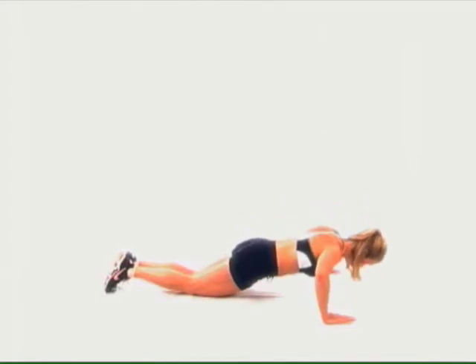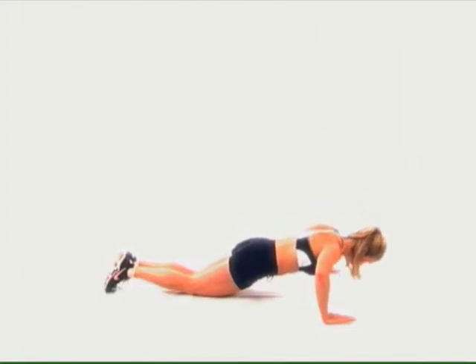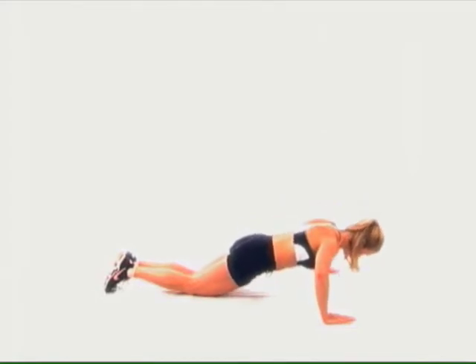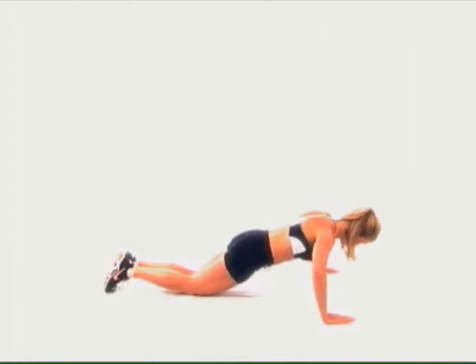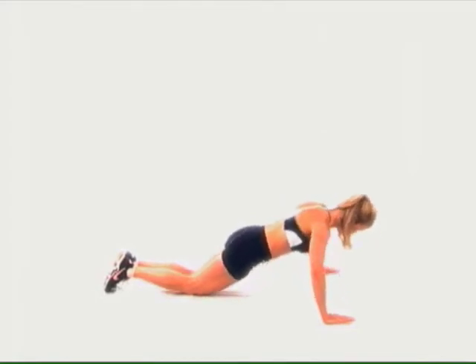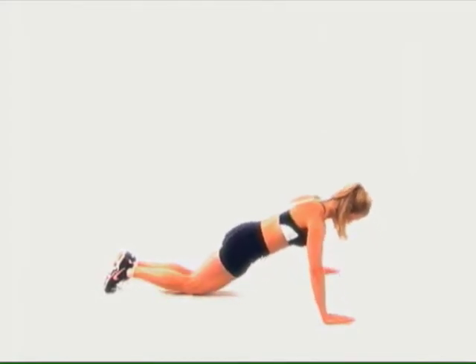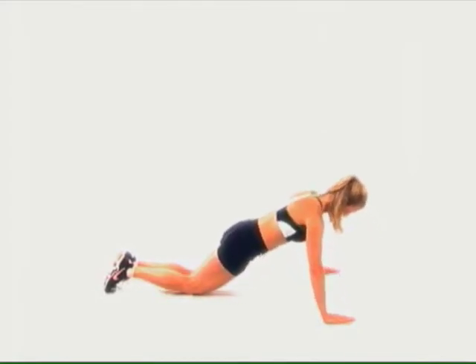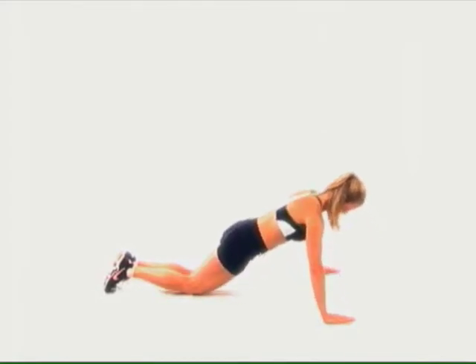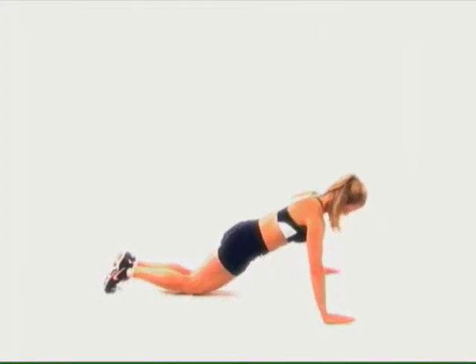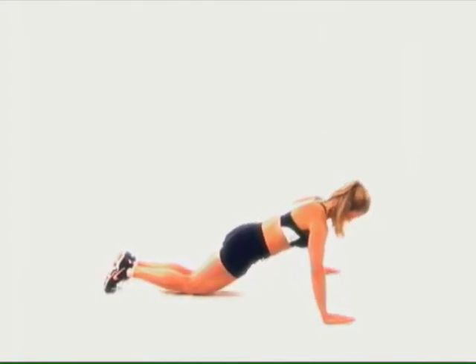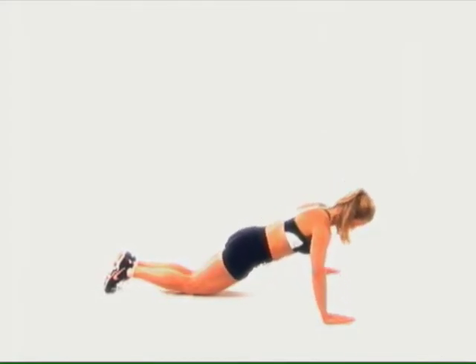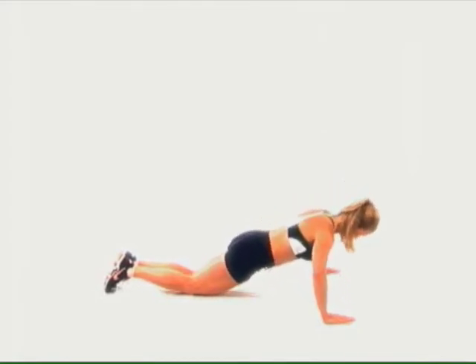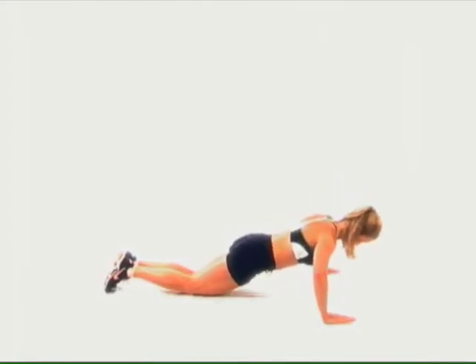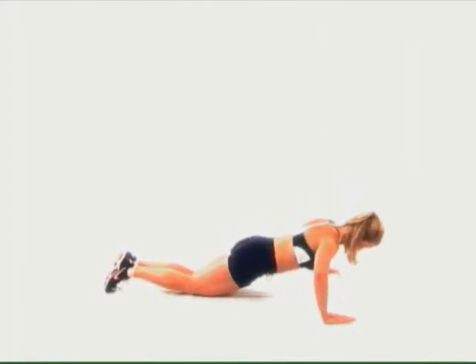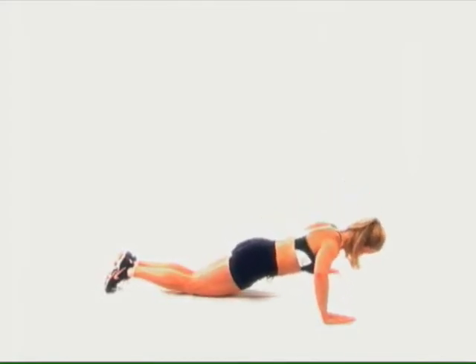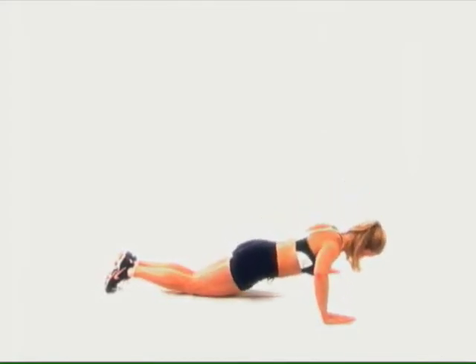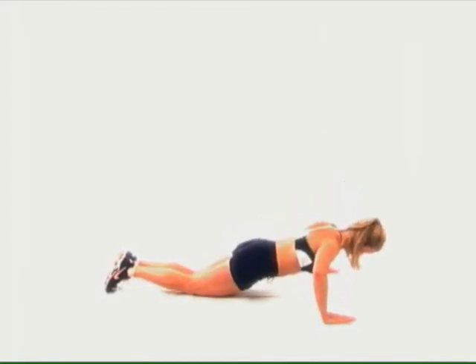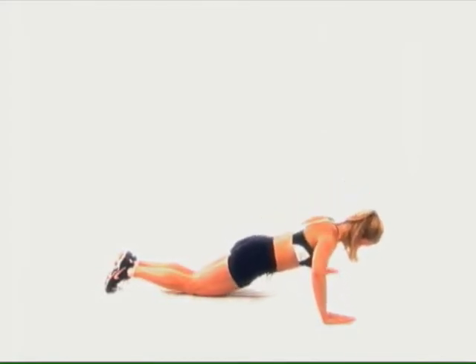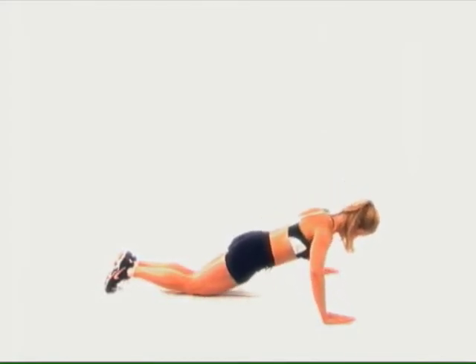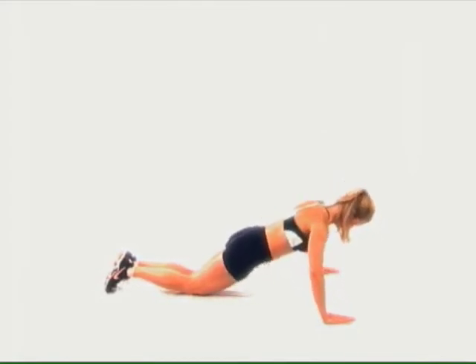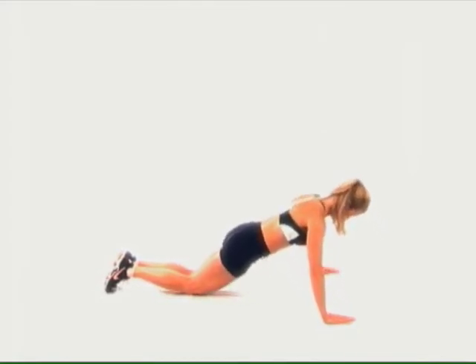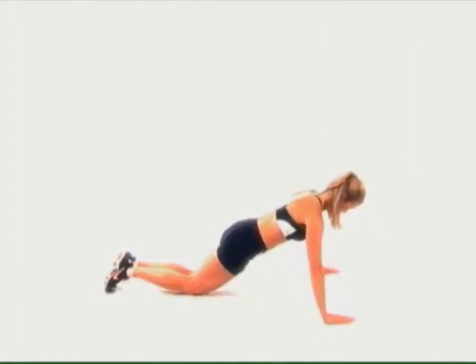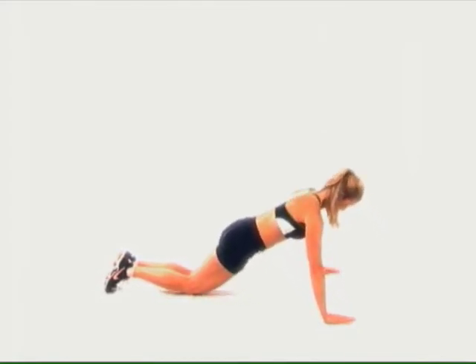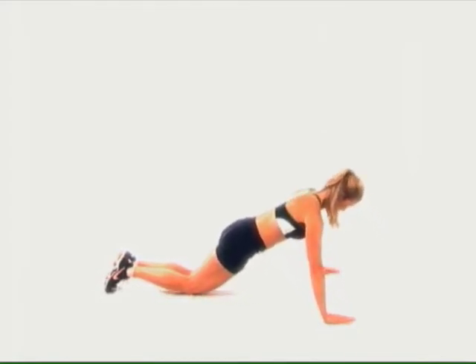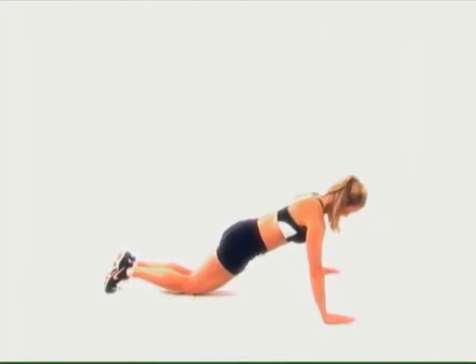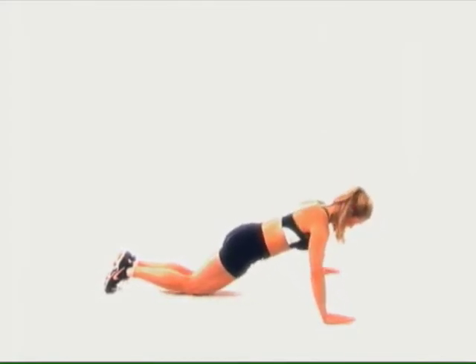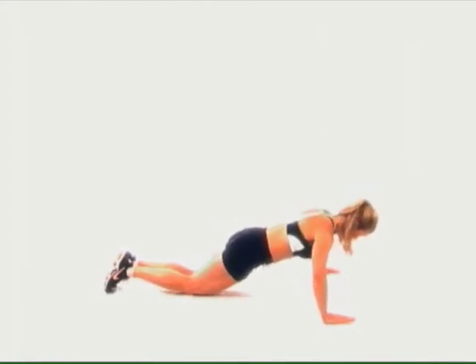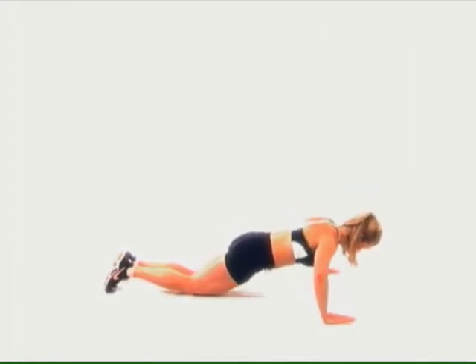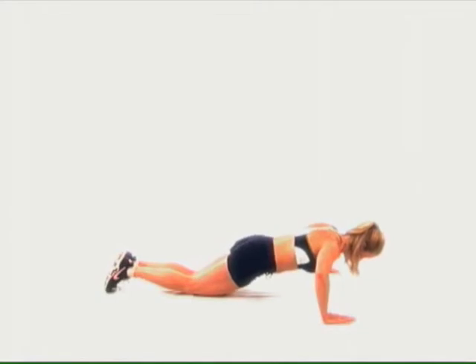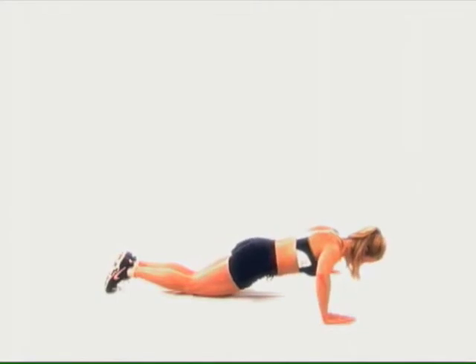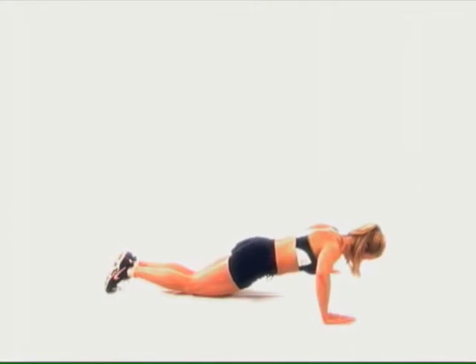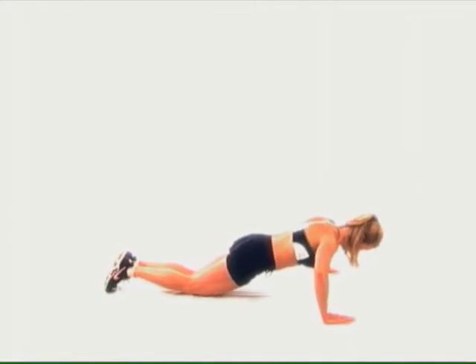Elbows bend at 90 degrees, not allowing the sternum to drop past your elbow.